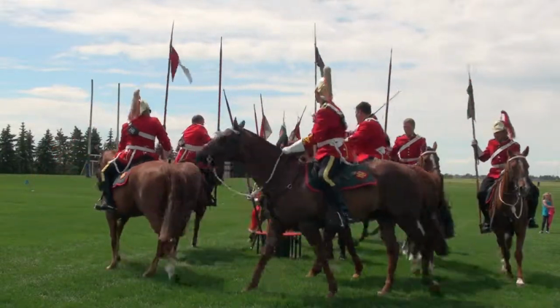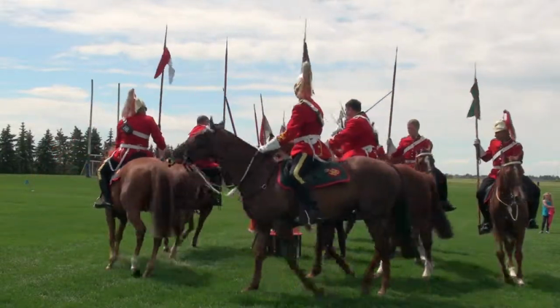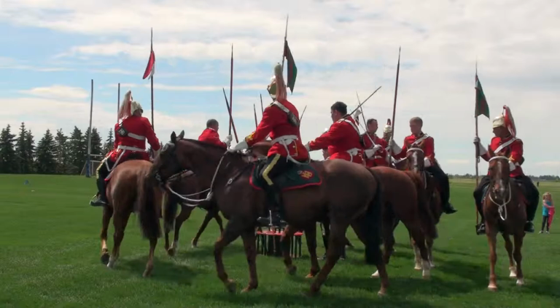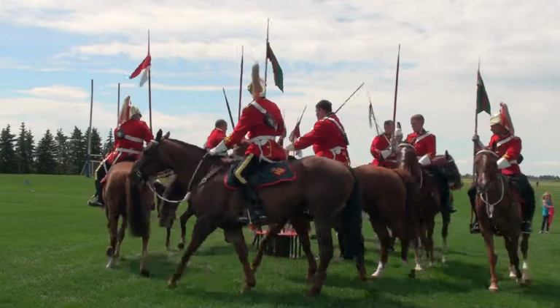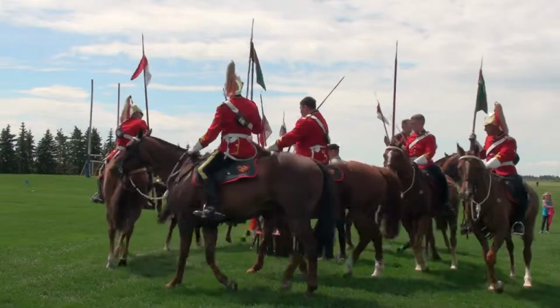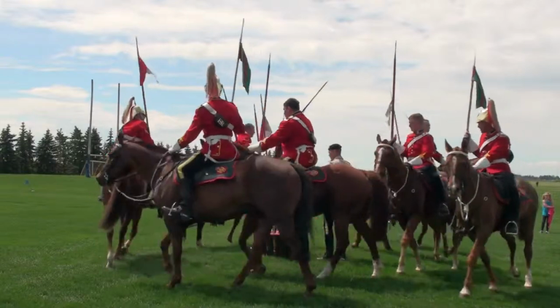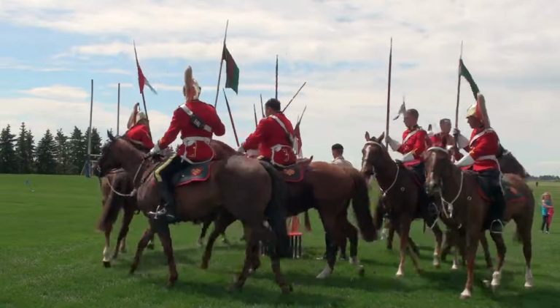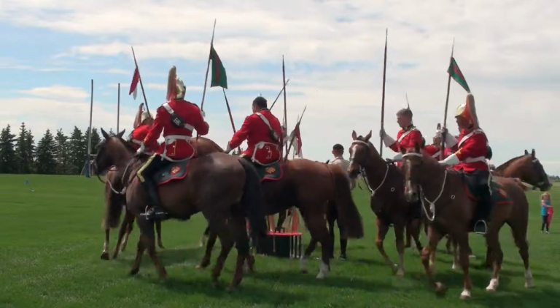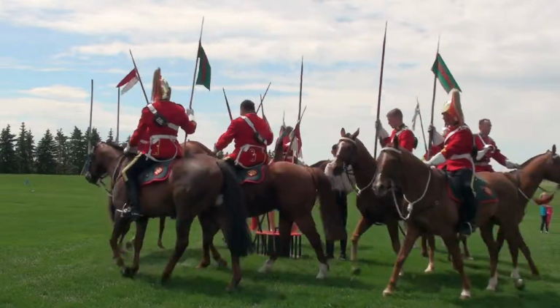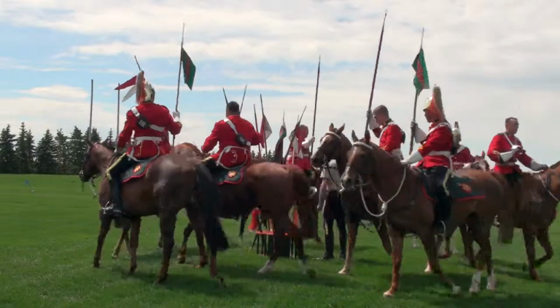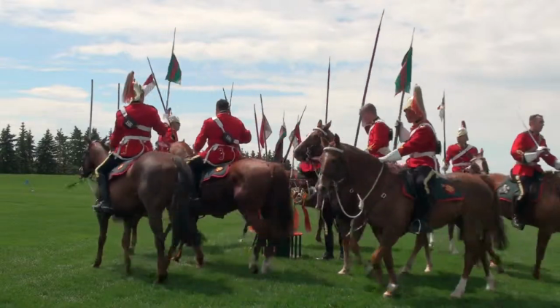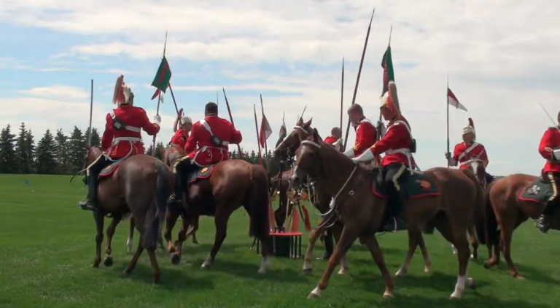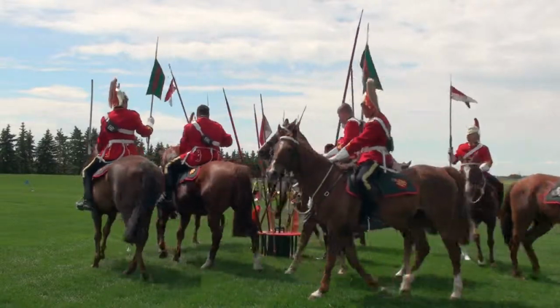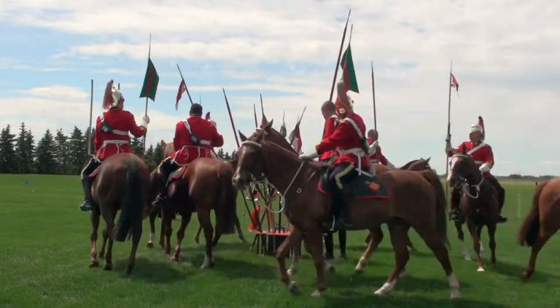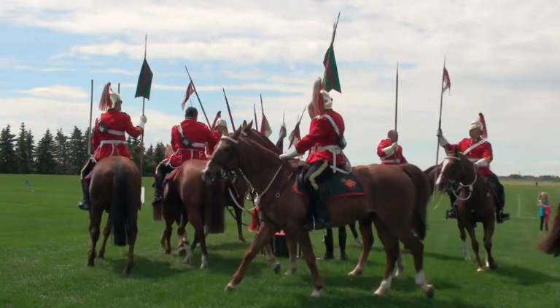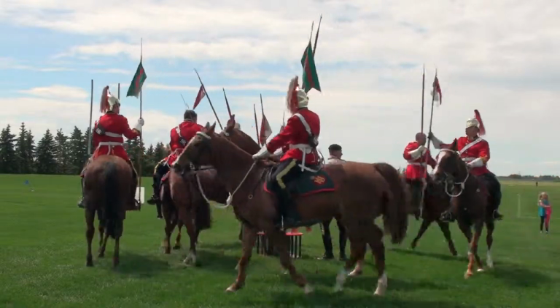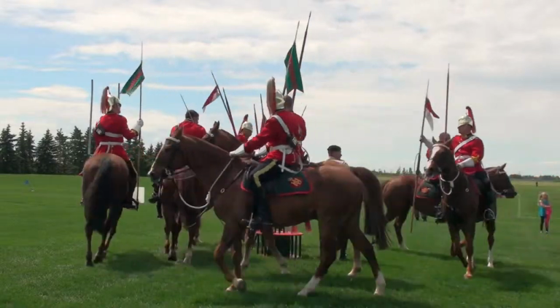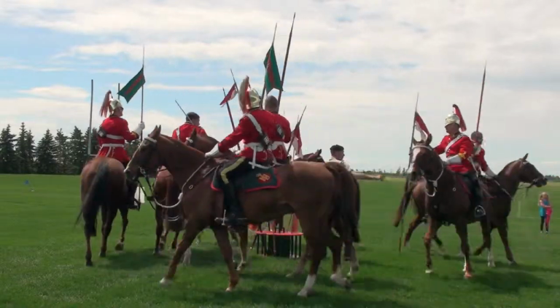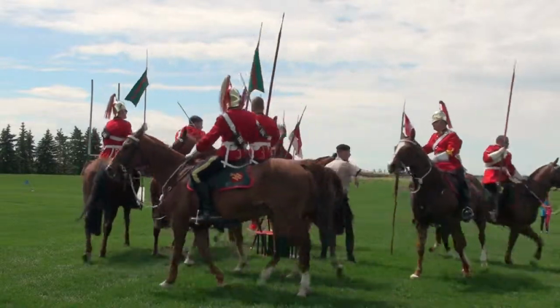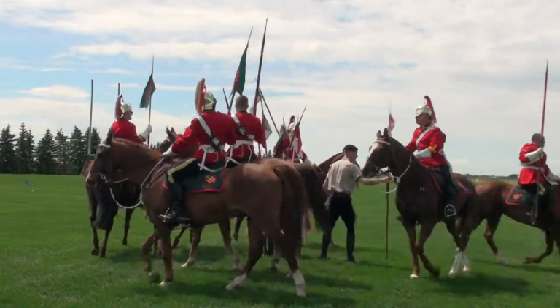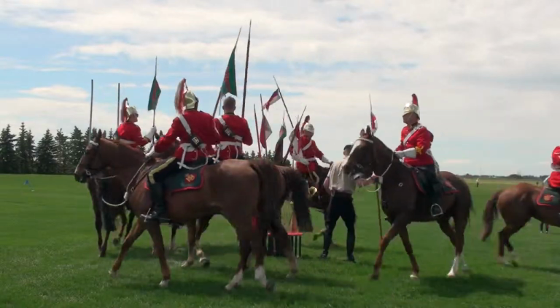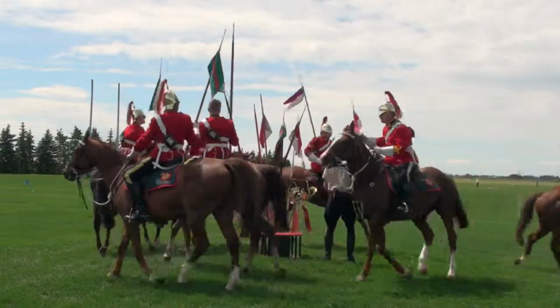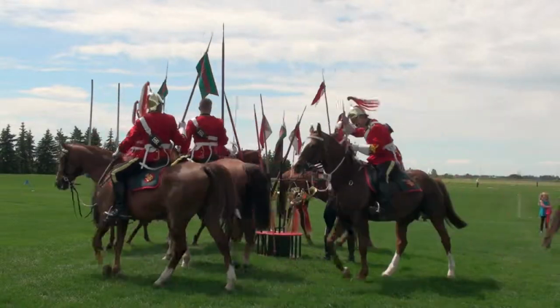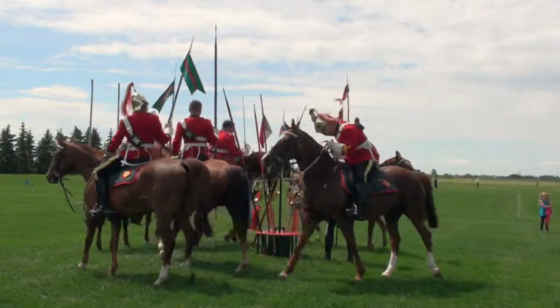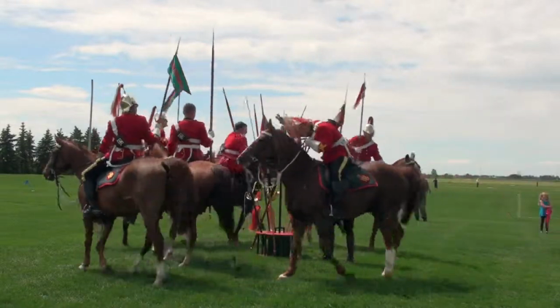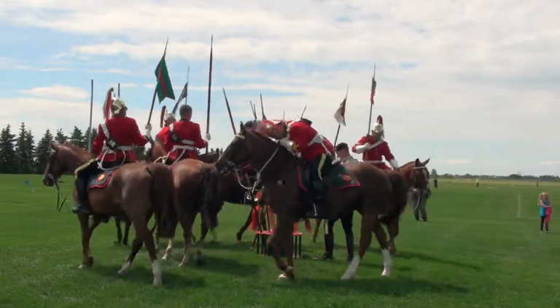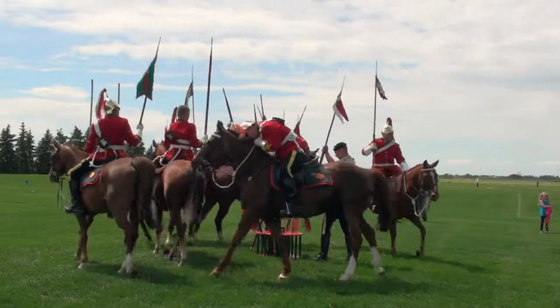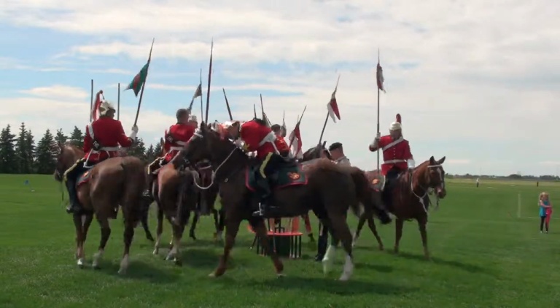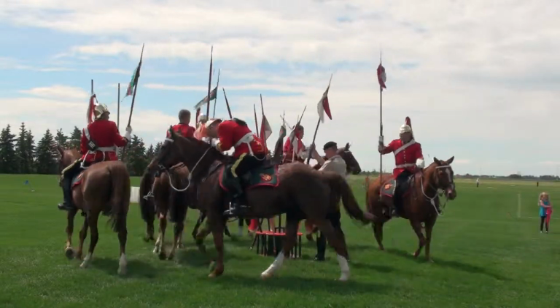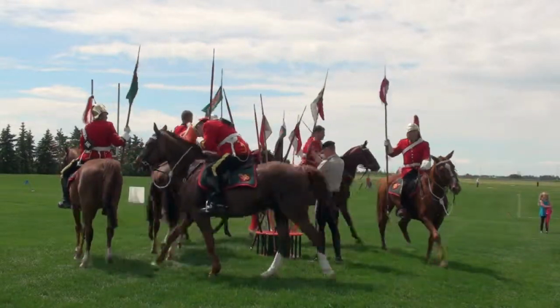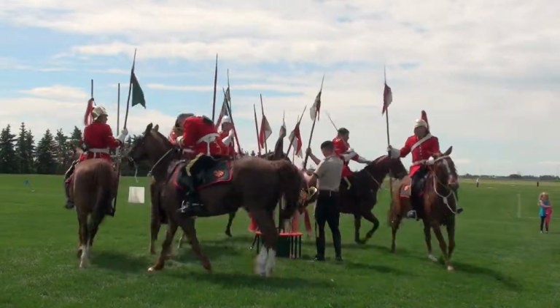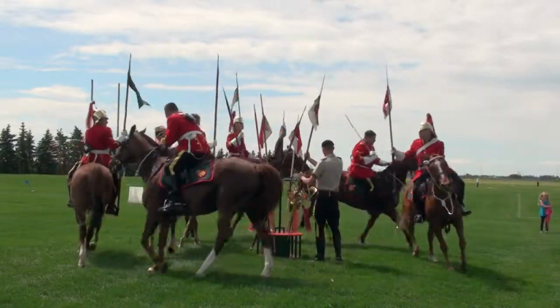Ladies and gentlemen, I ask that when they start charging down the field, you cheer as loudly as you can.